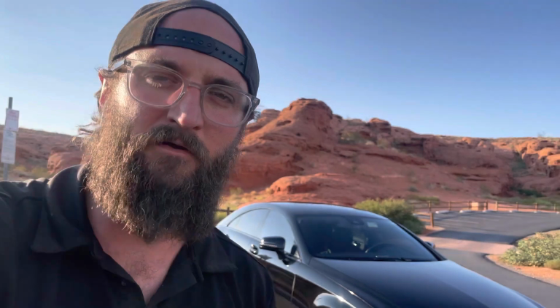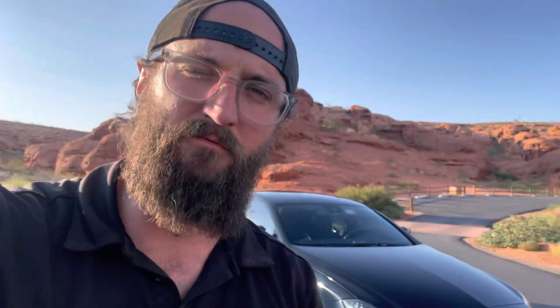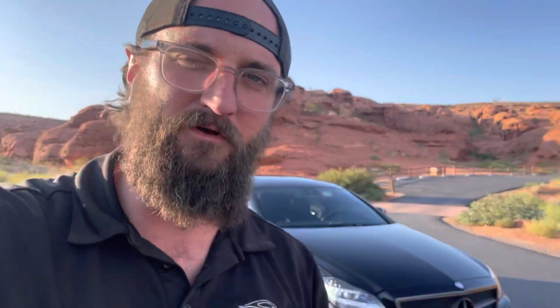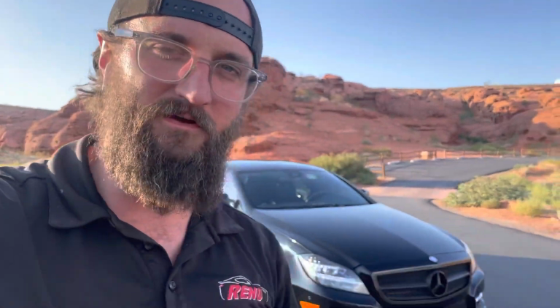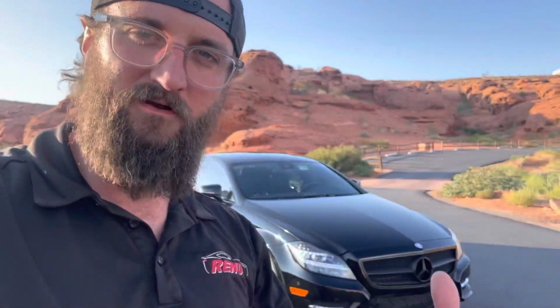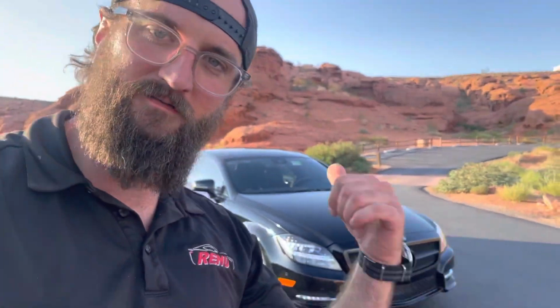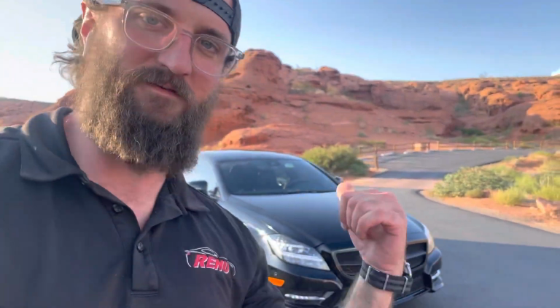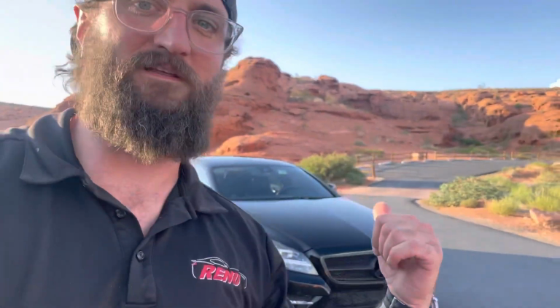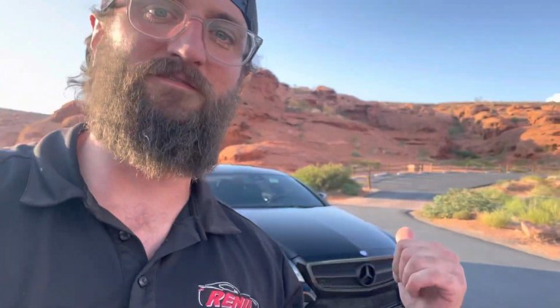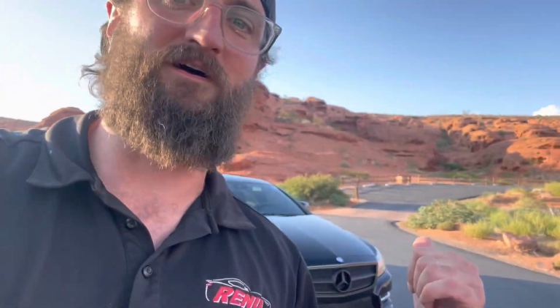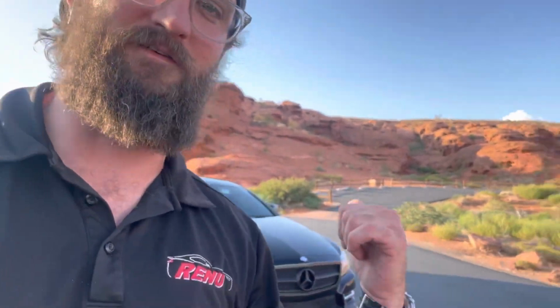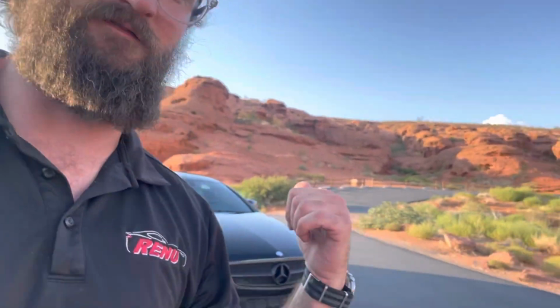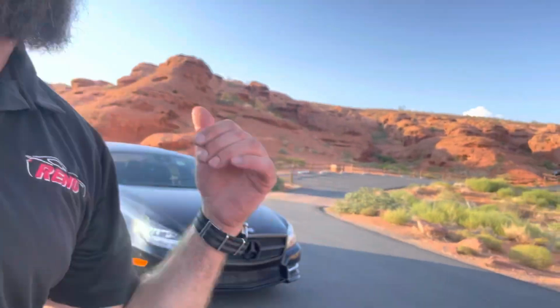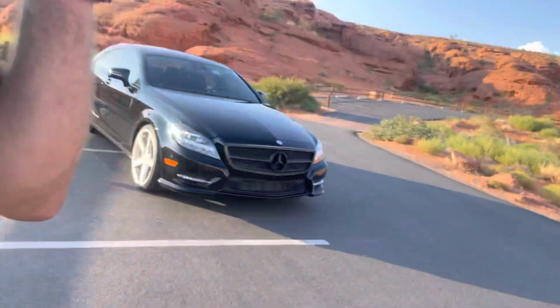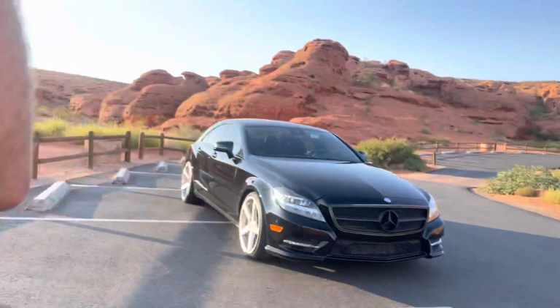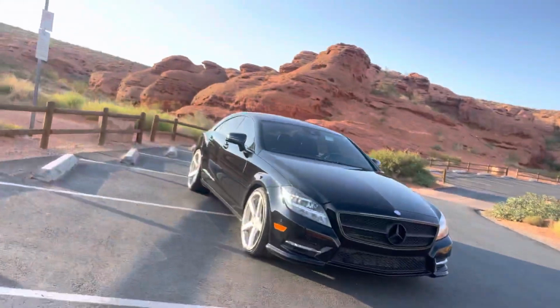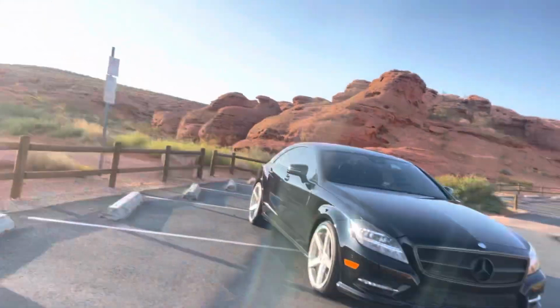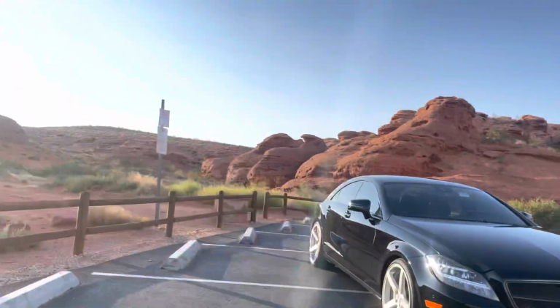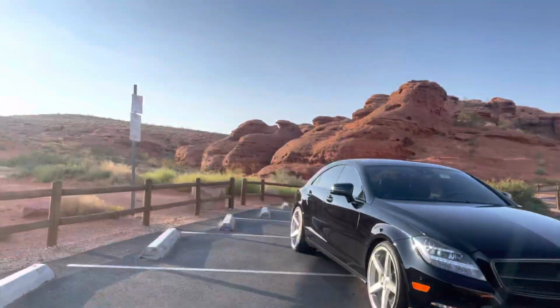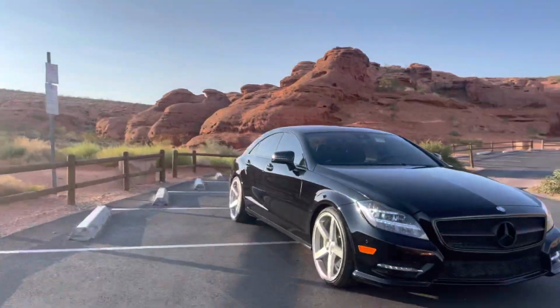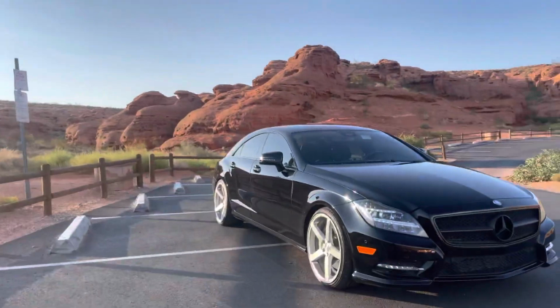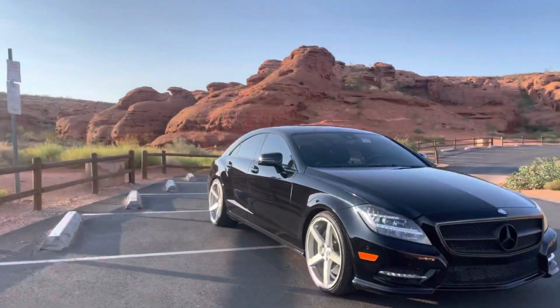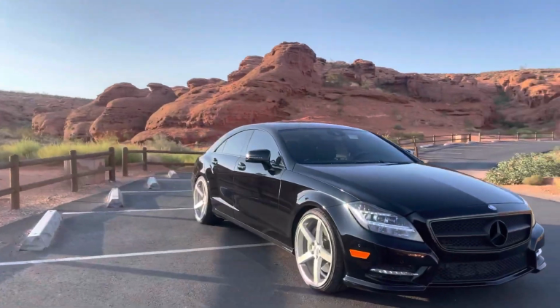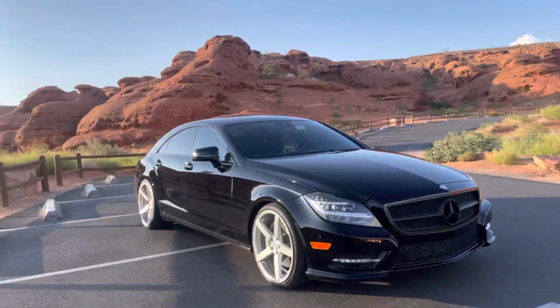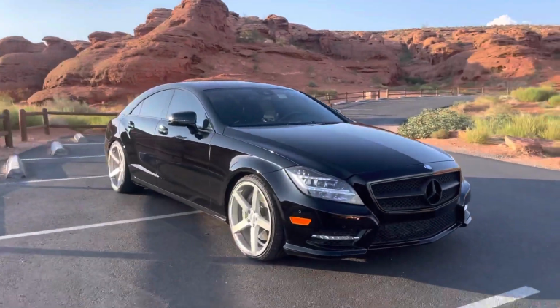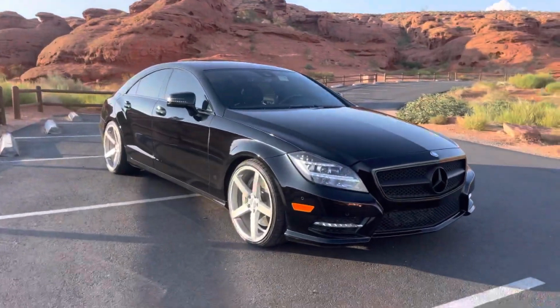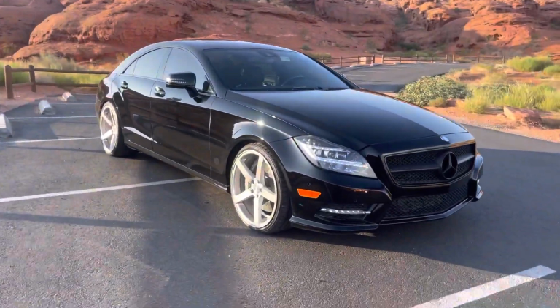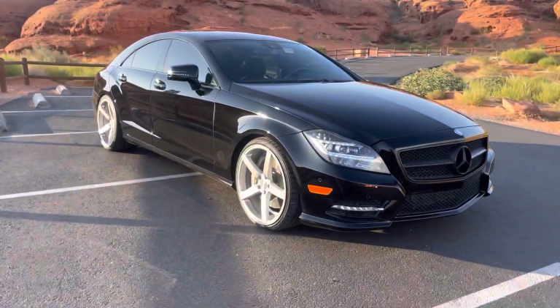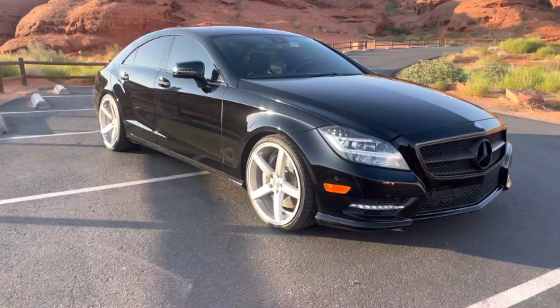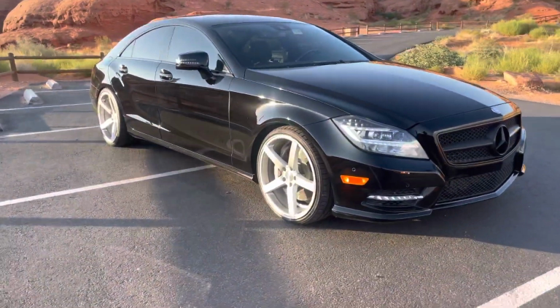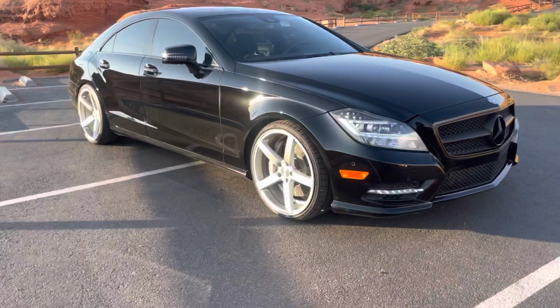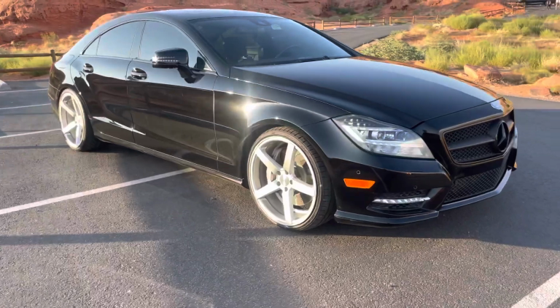Here with Renew, CLS 550. I want to give you a quick walk-around video trying to get the condition of the car.